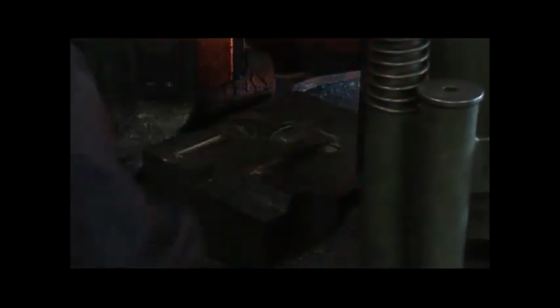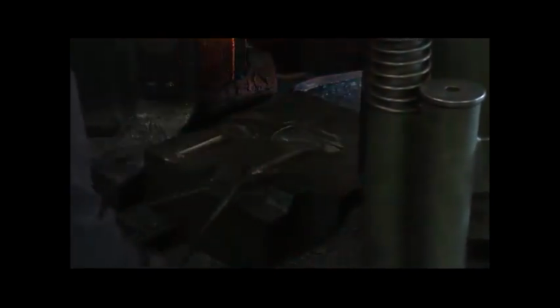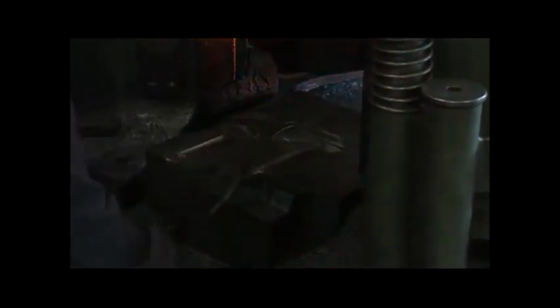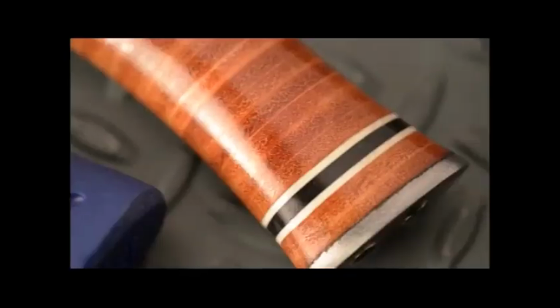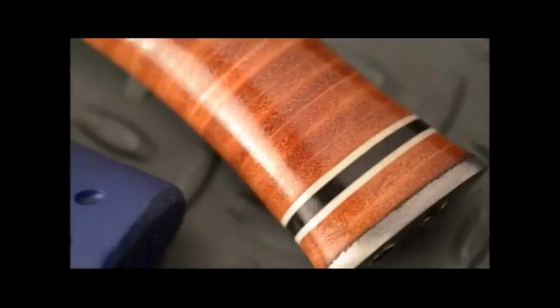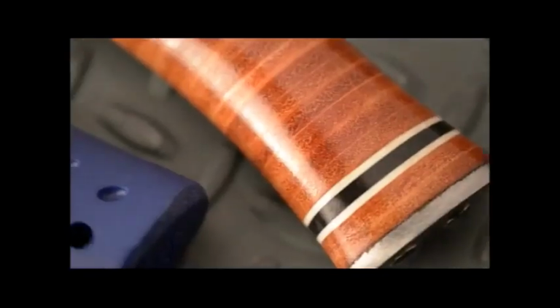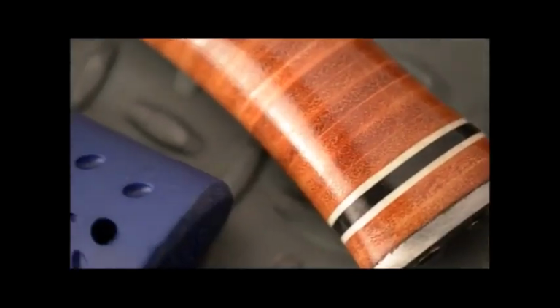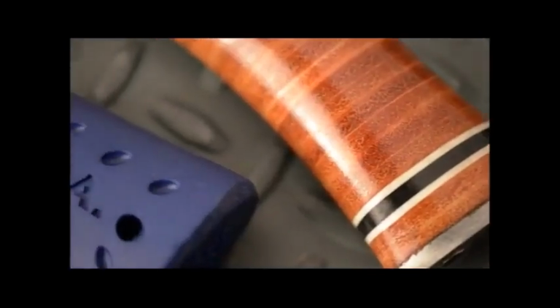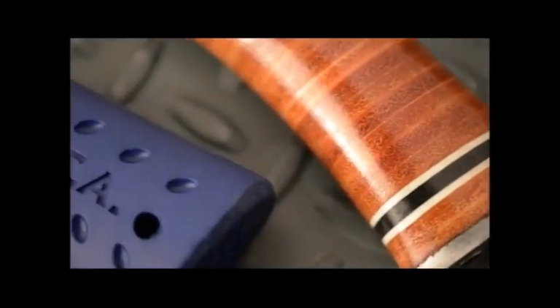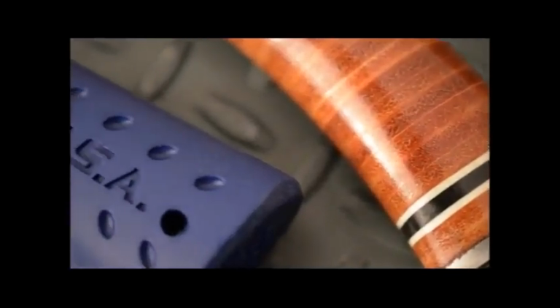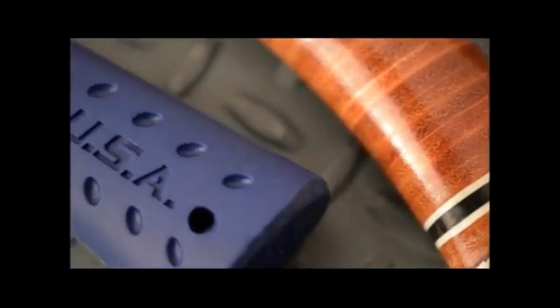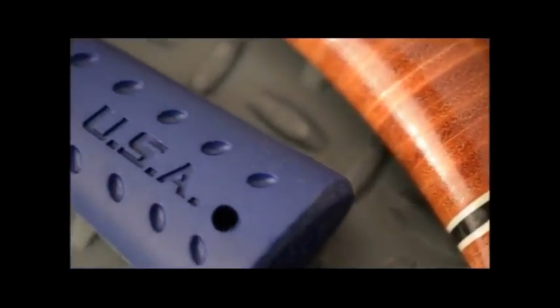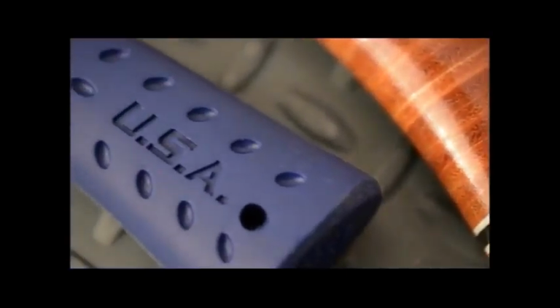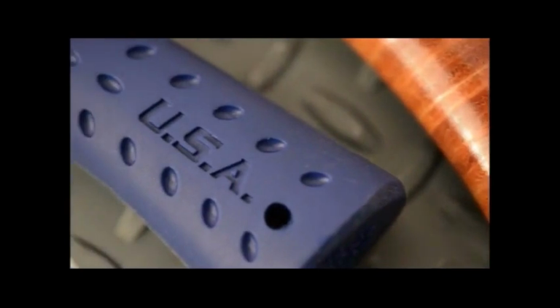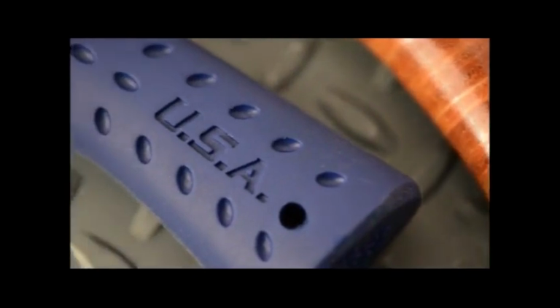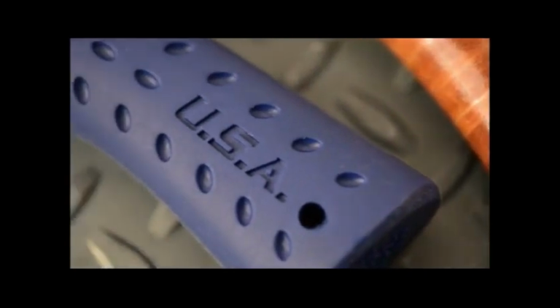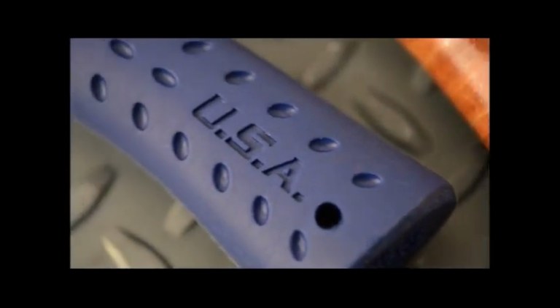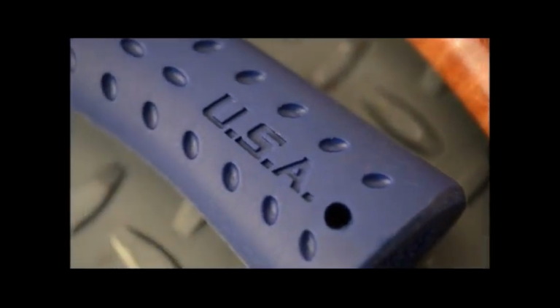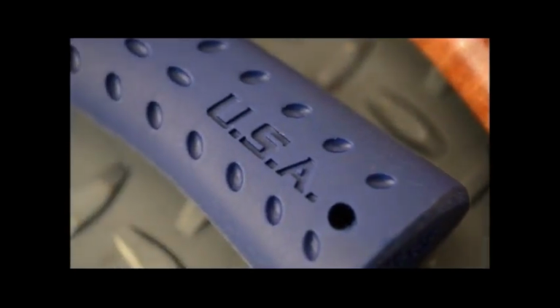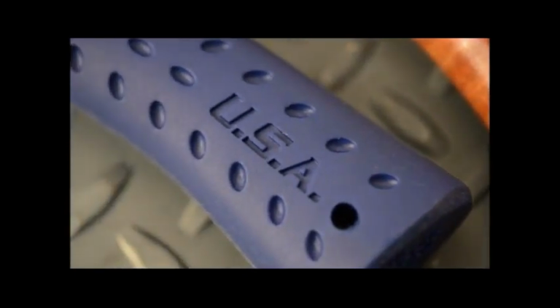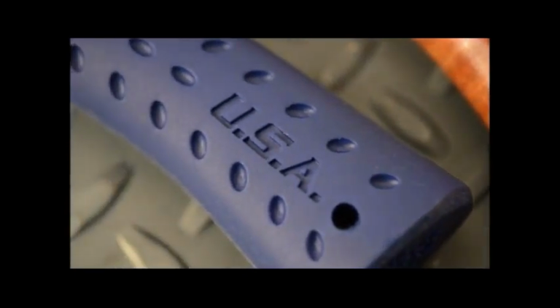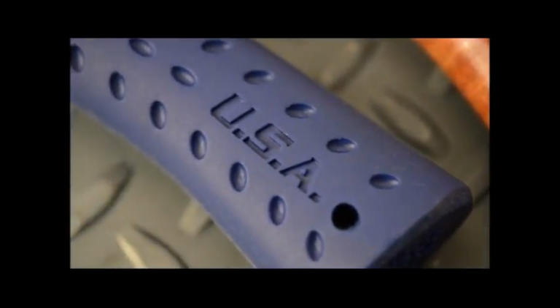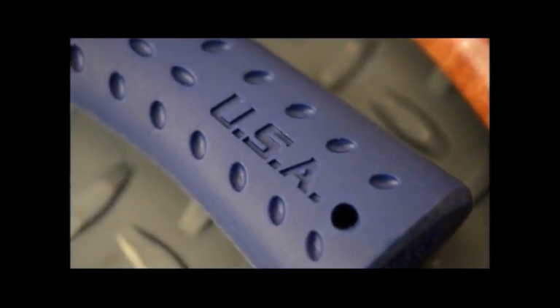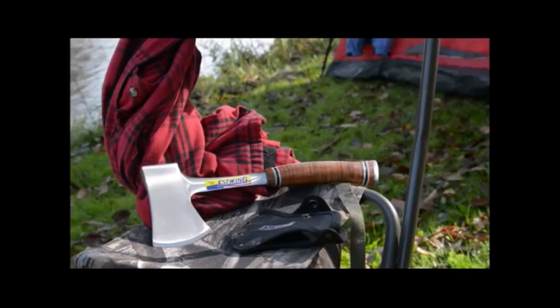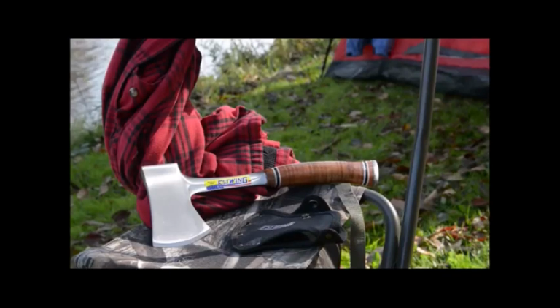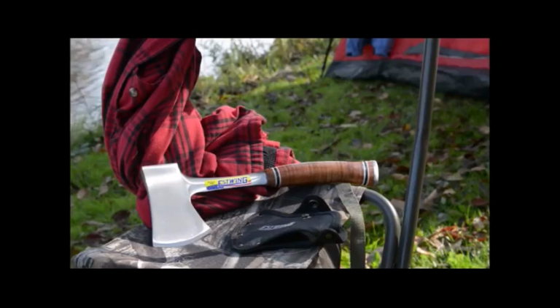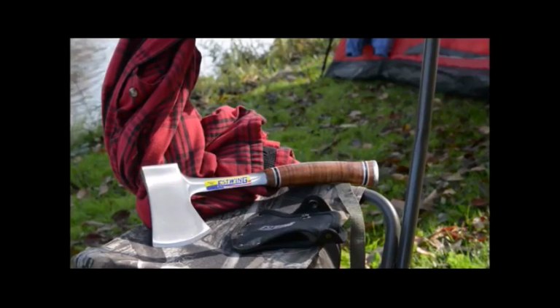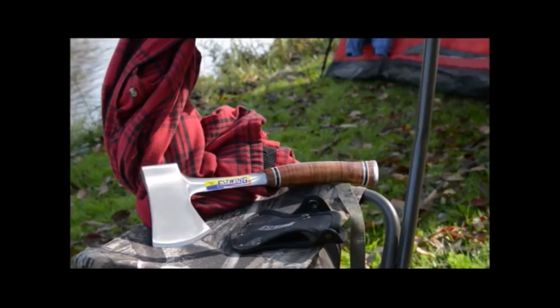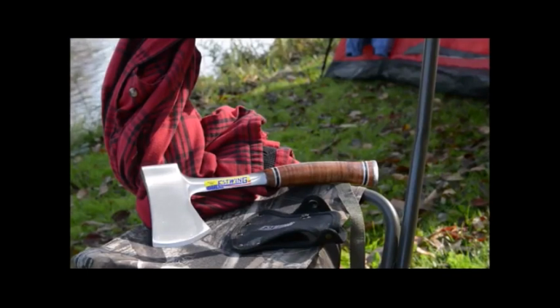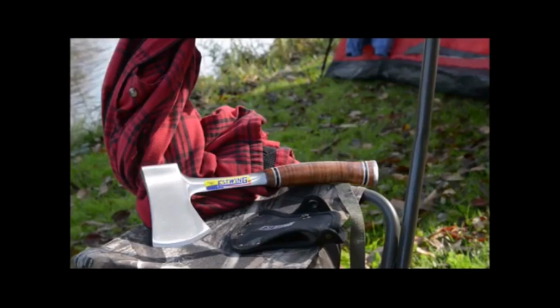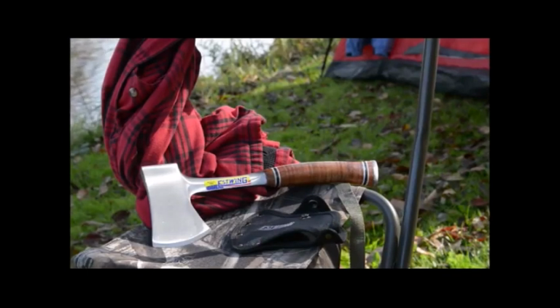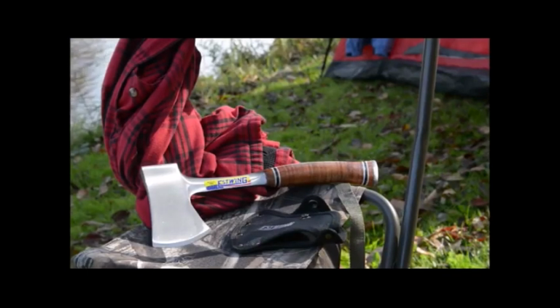Choose from leather handles or shock reduction grip. Special edition finished in black or polished metal finish.